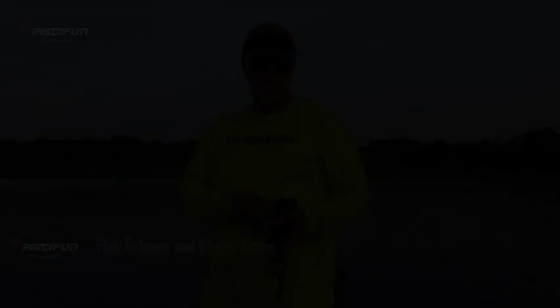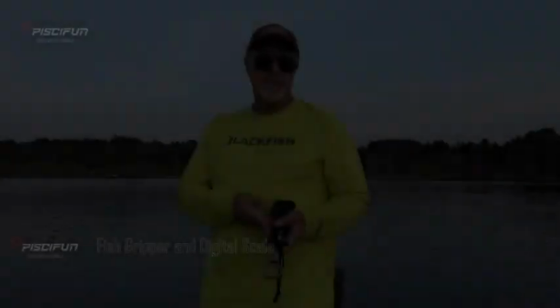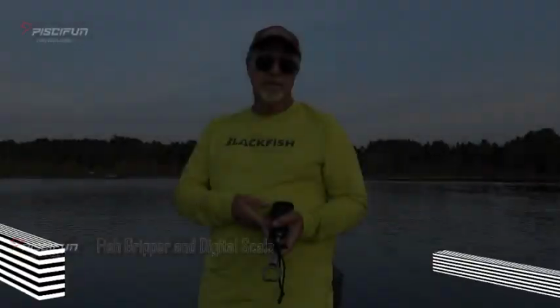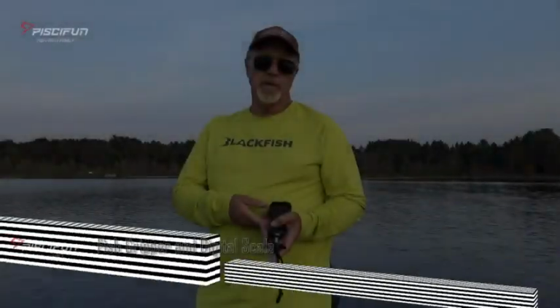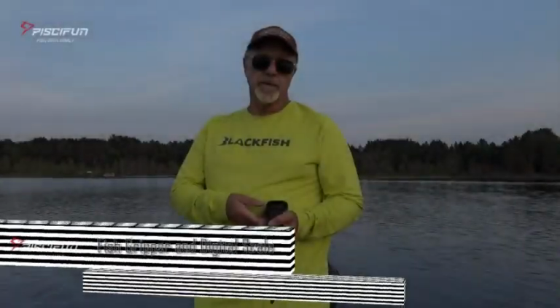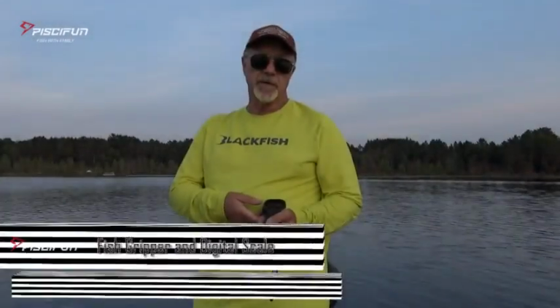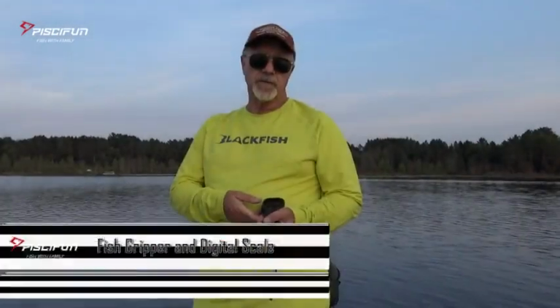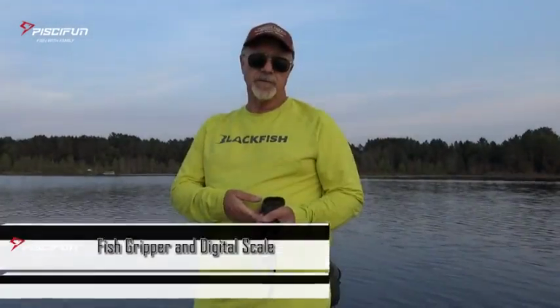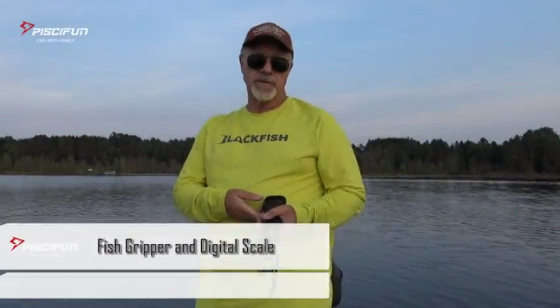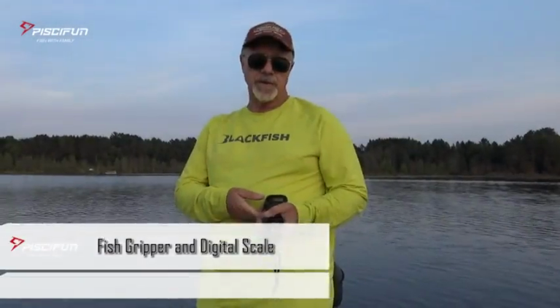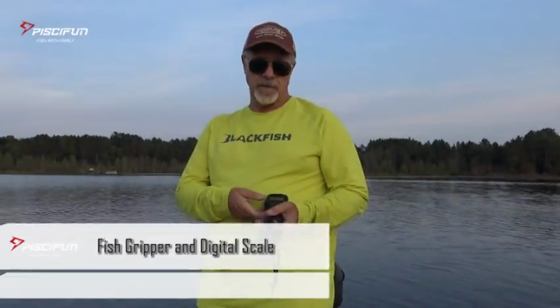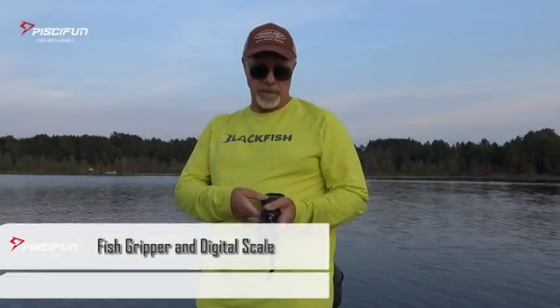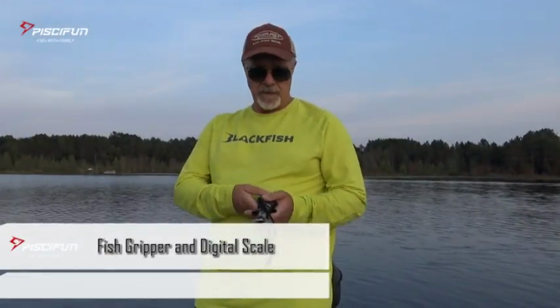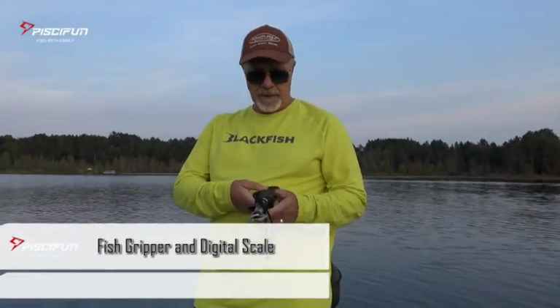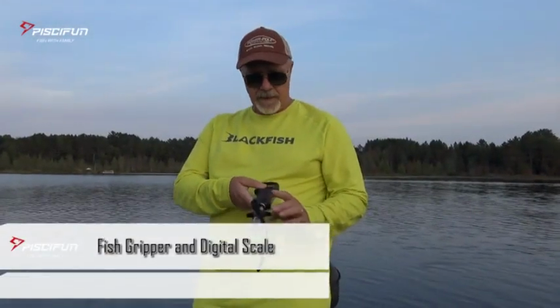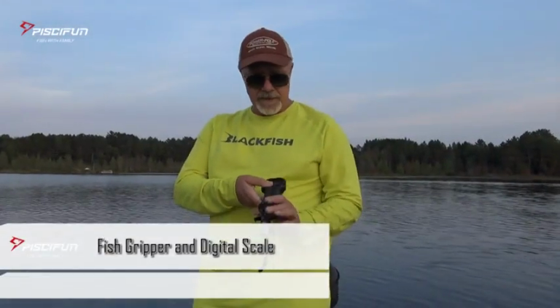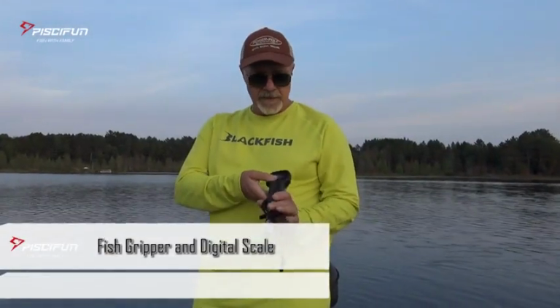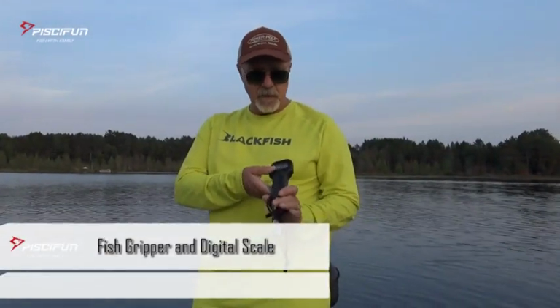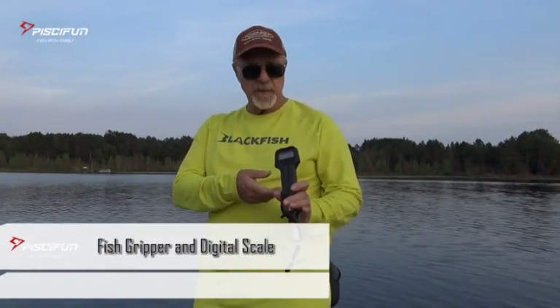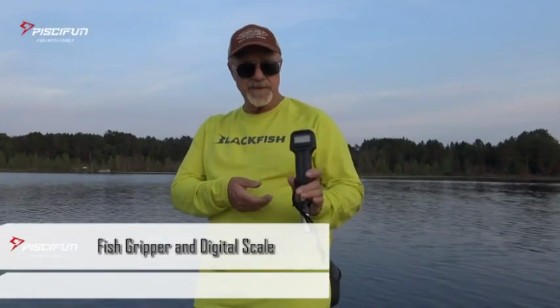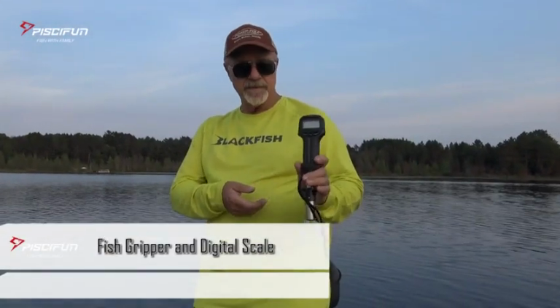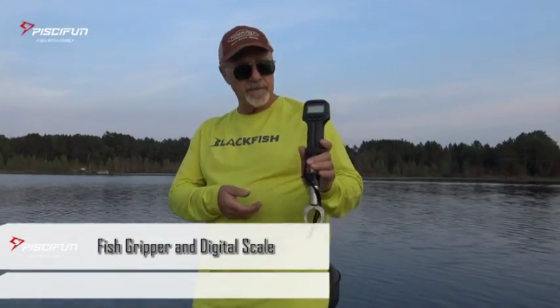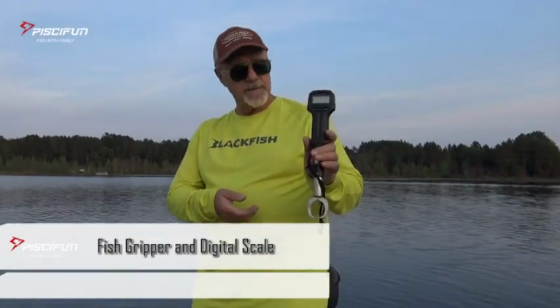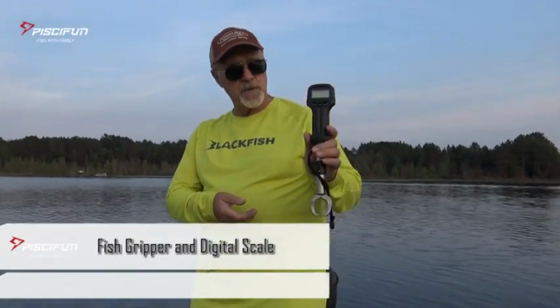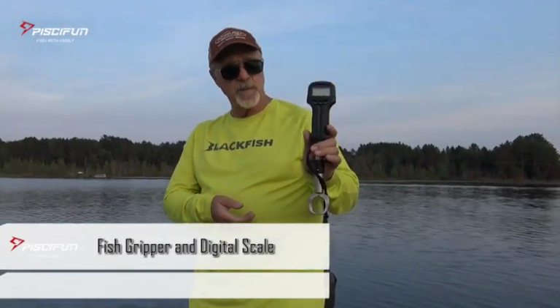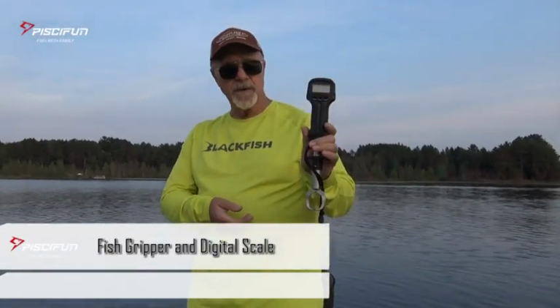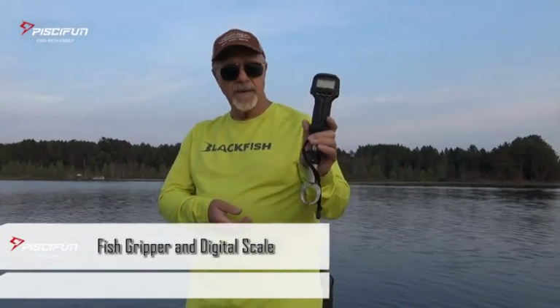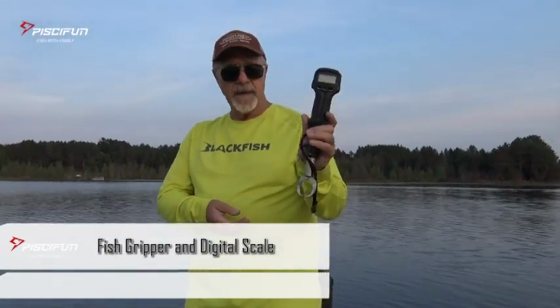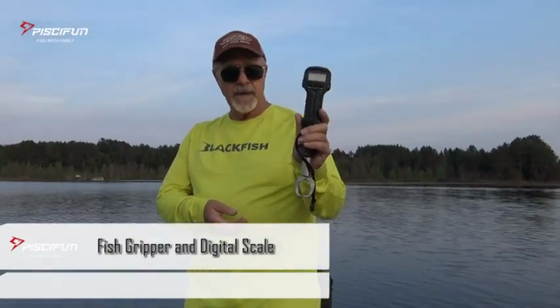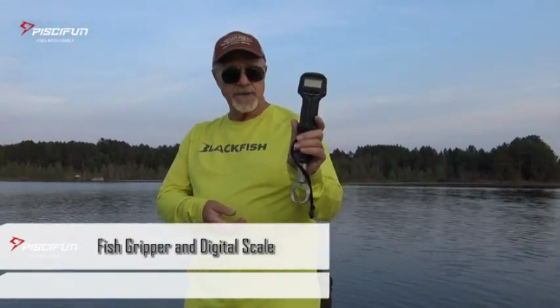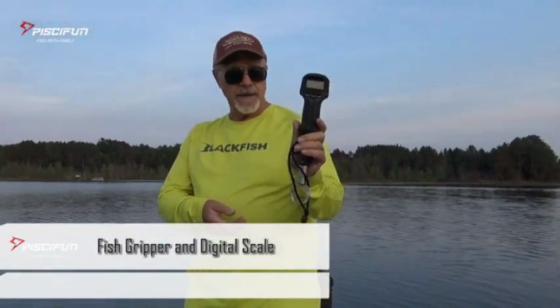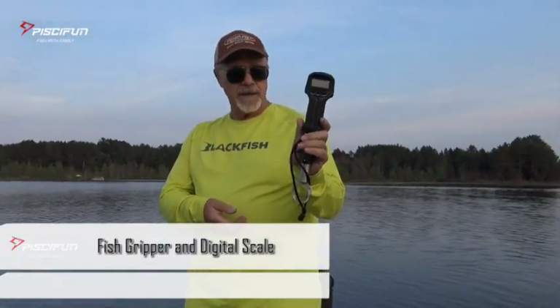Hey, Steve Bor with an Outdoors First Gear Review. This is the new PC-Fun Fish Gripper and Scale.